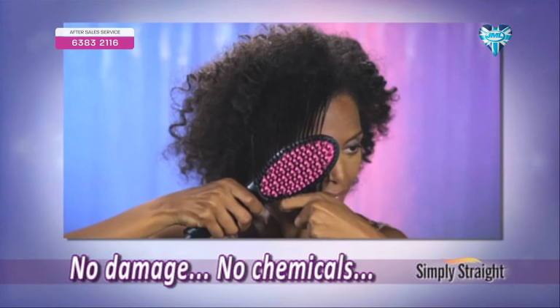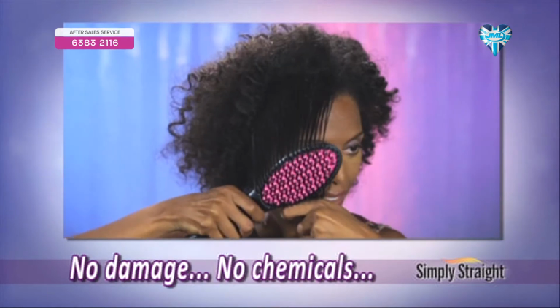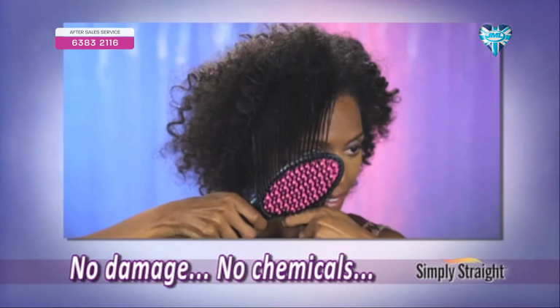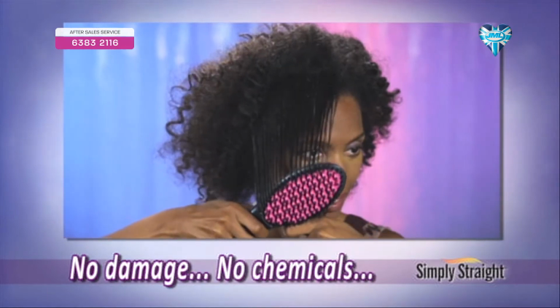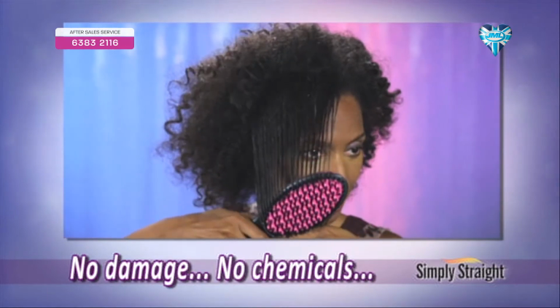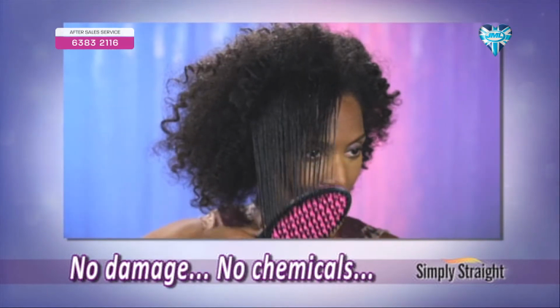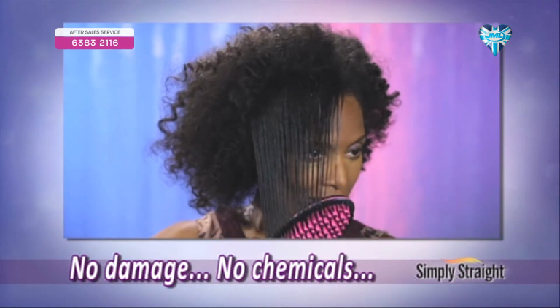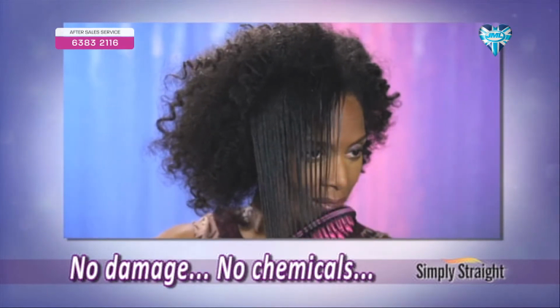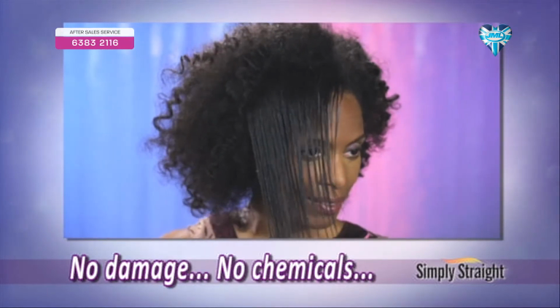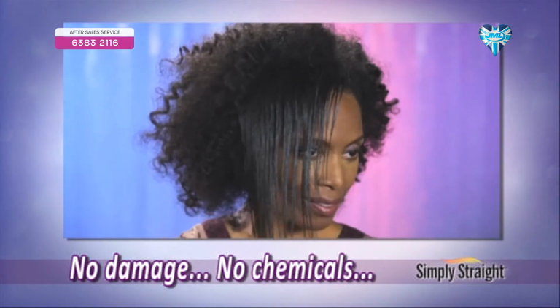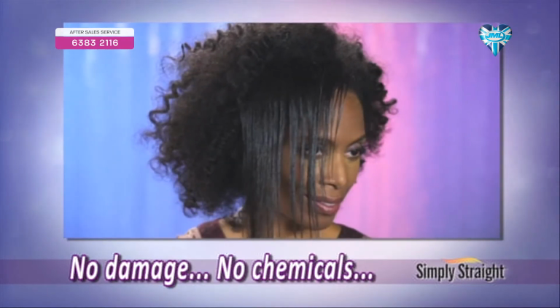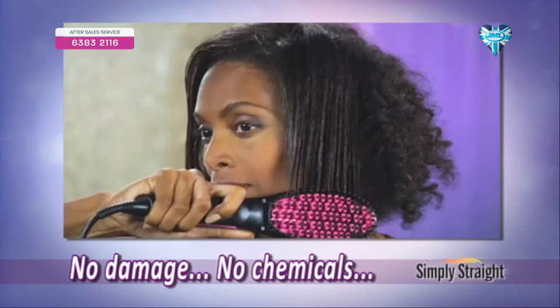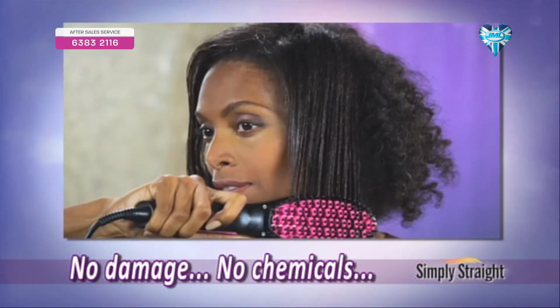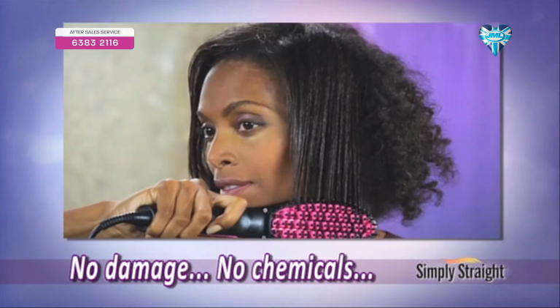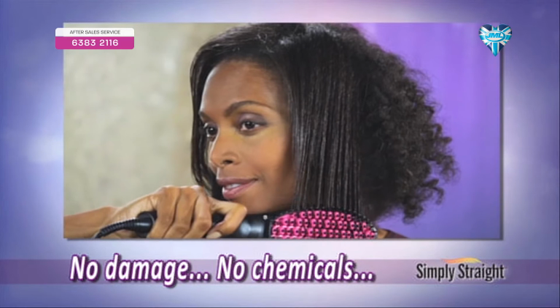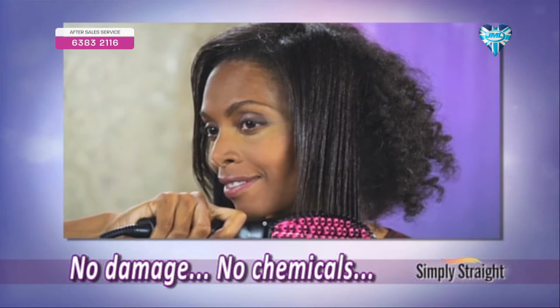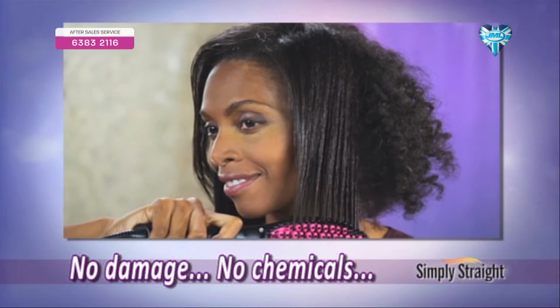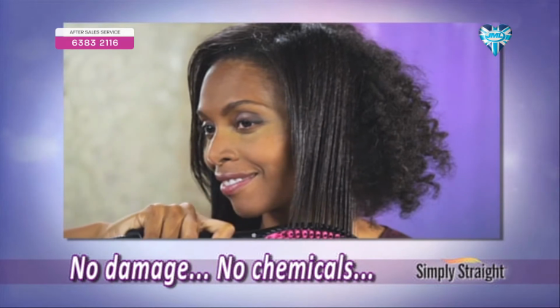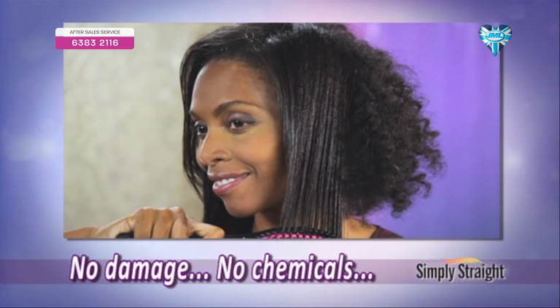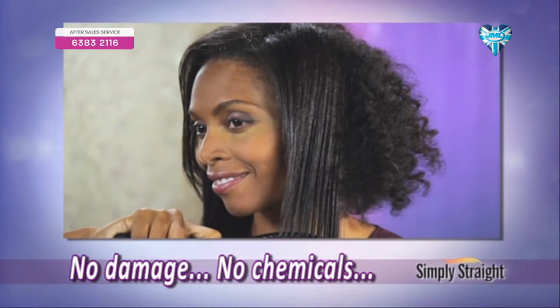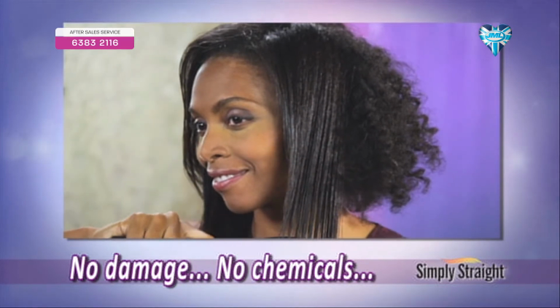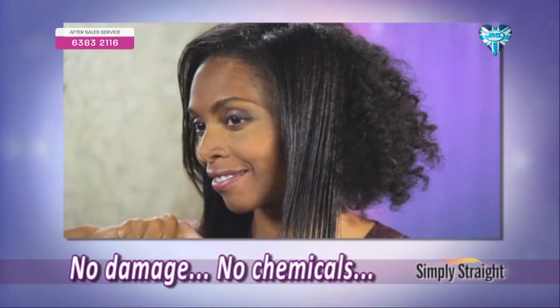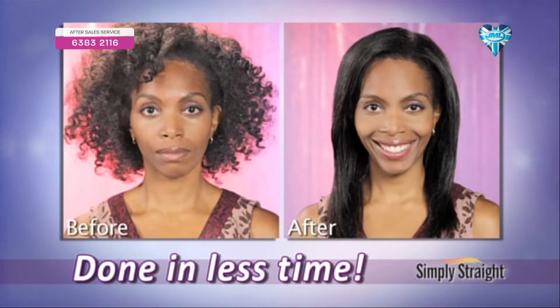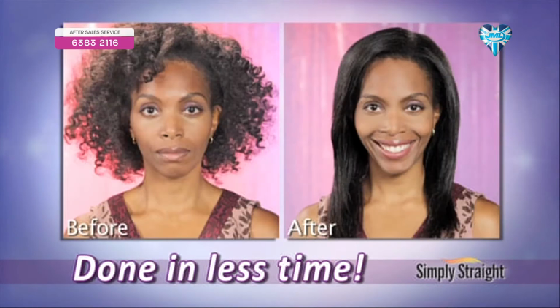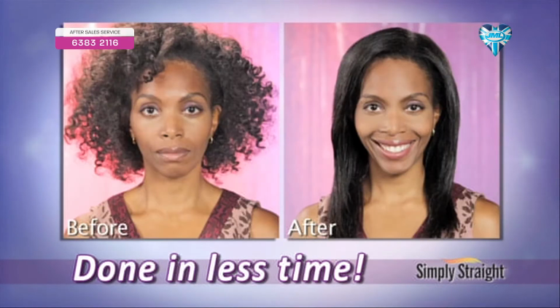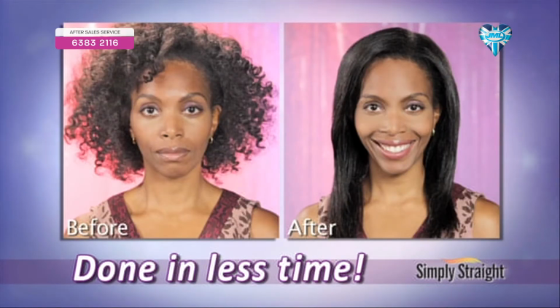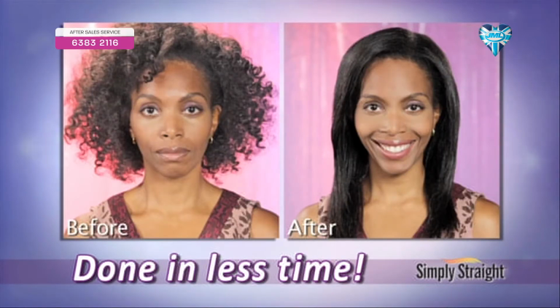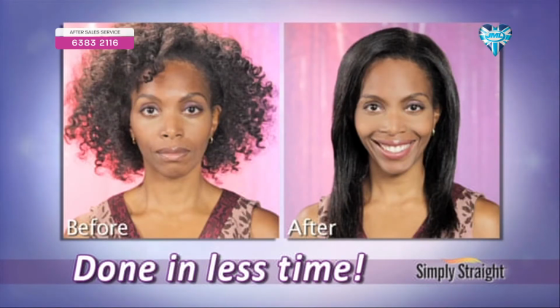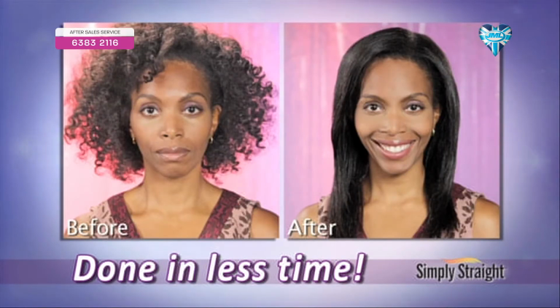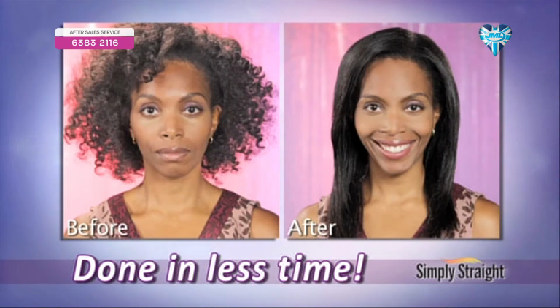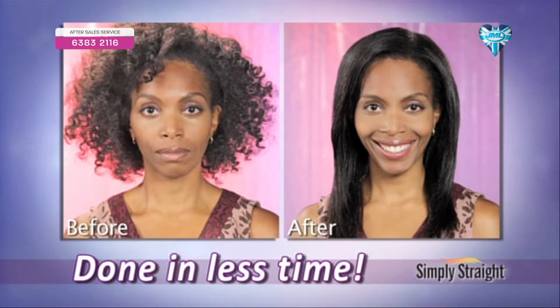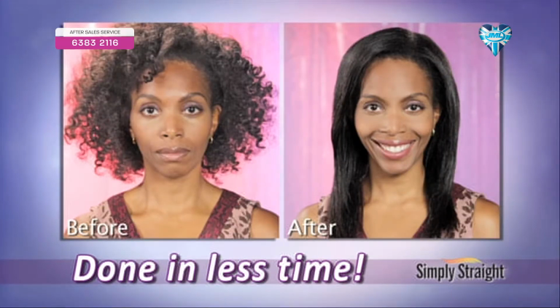No flat iron damage, no chemicals, no hassle. And because you straighten and style in one pass, you're done in a fraction of the time.